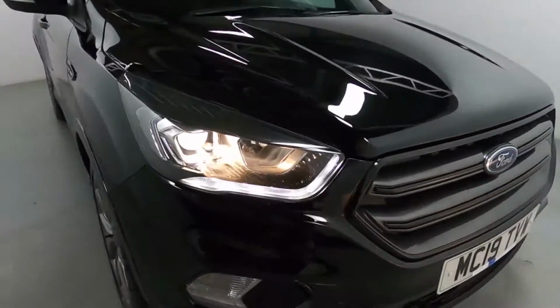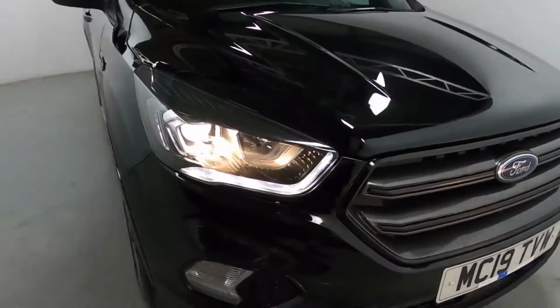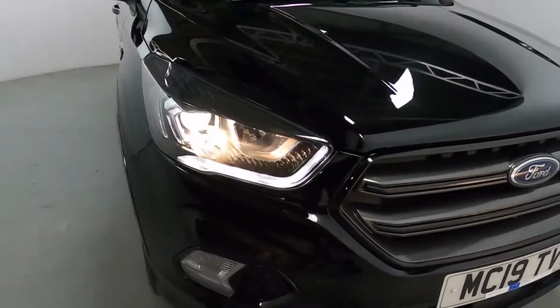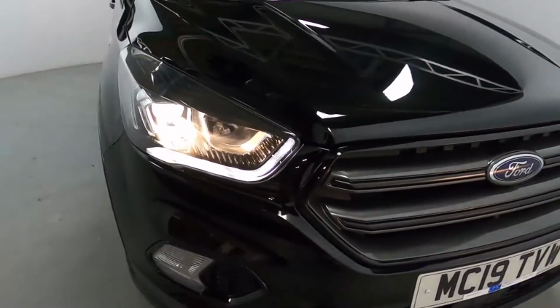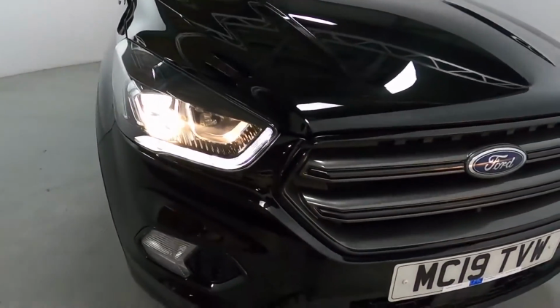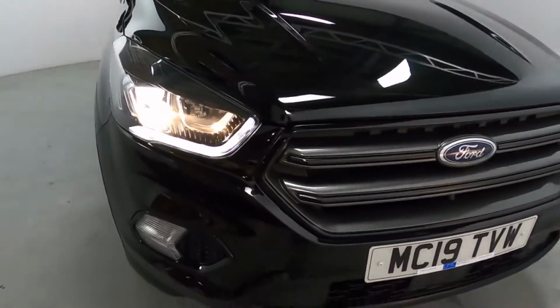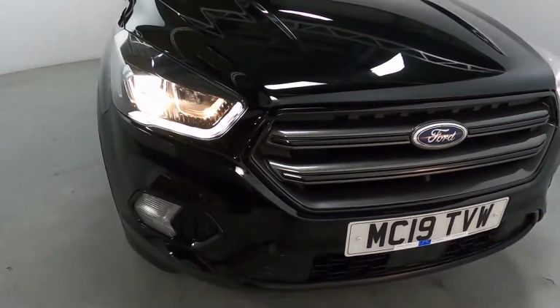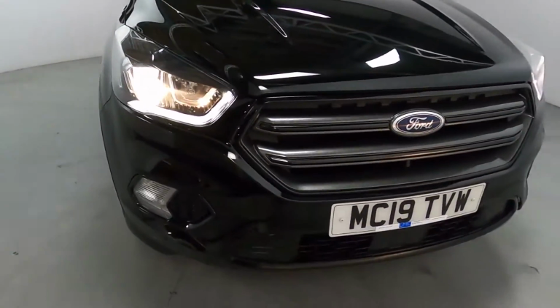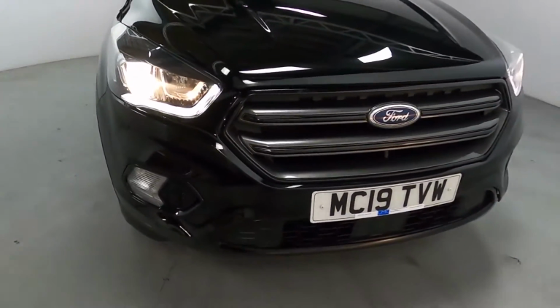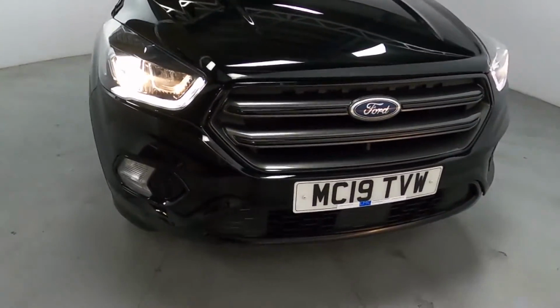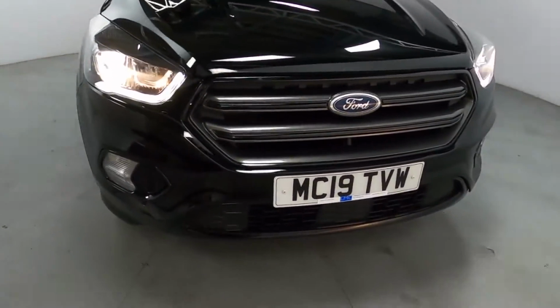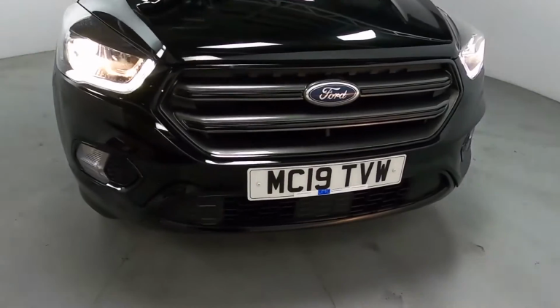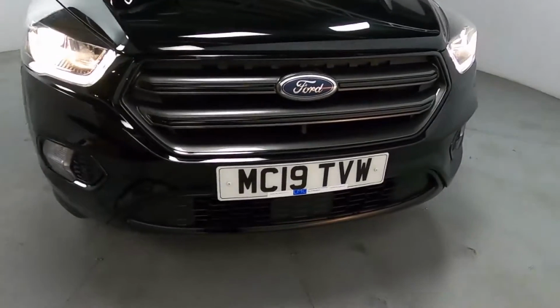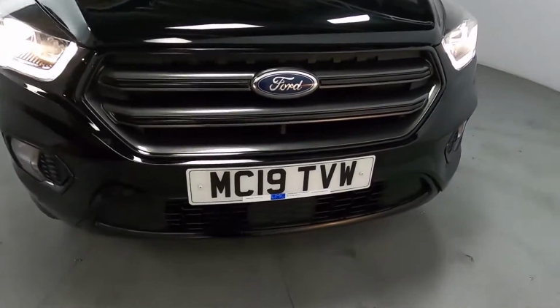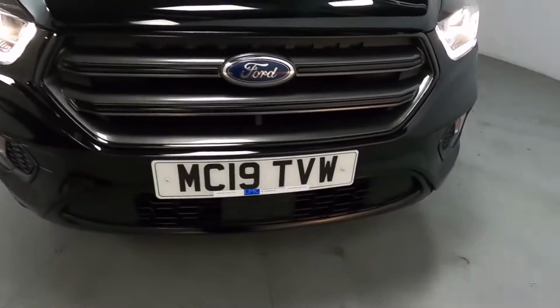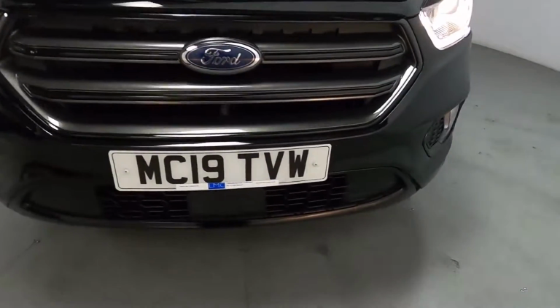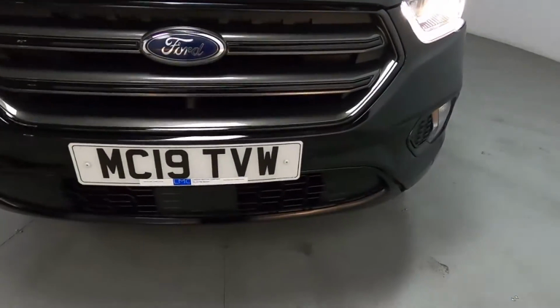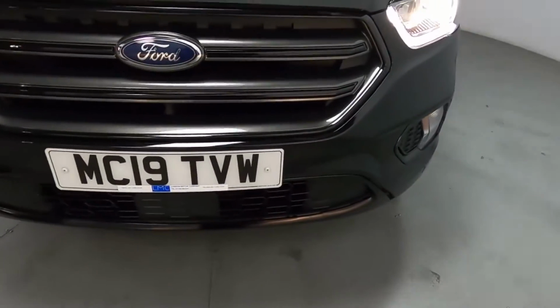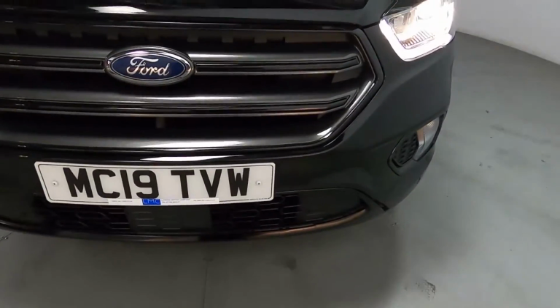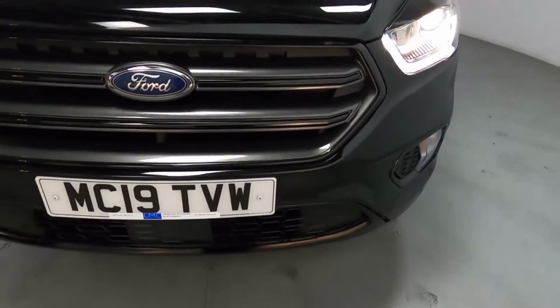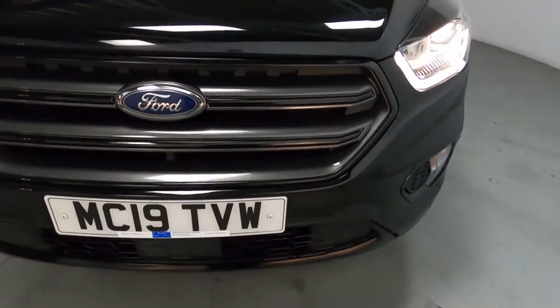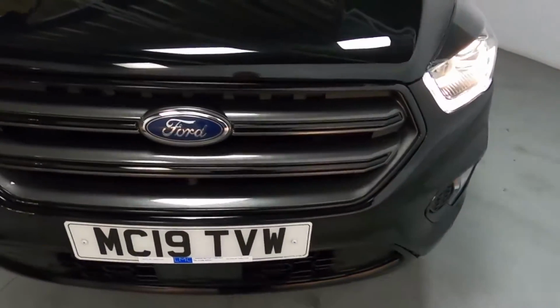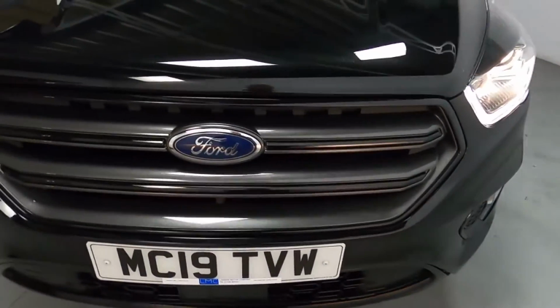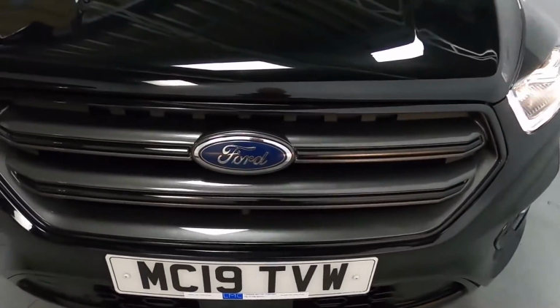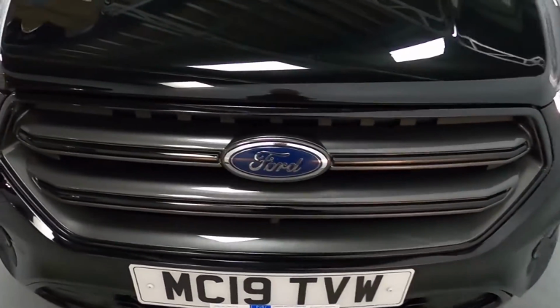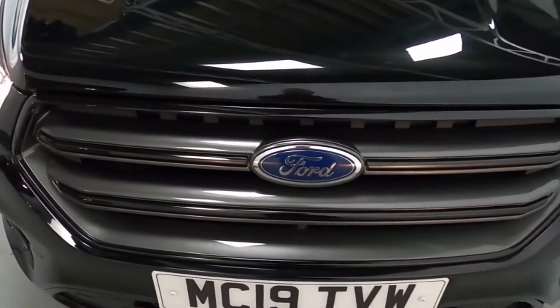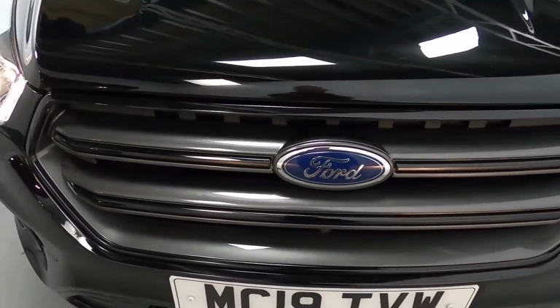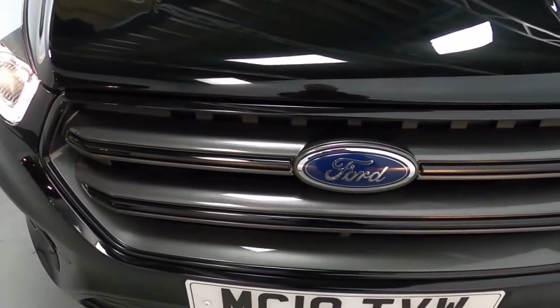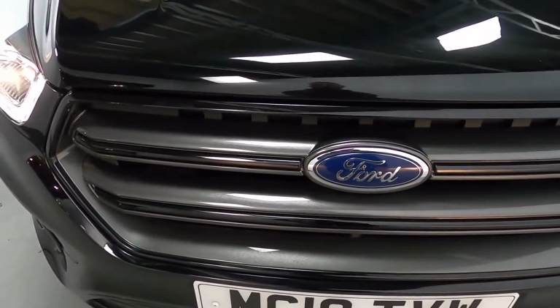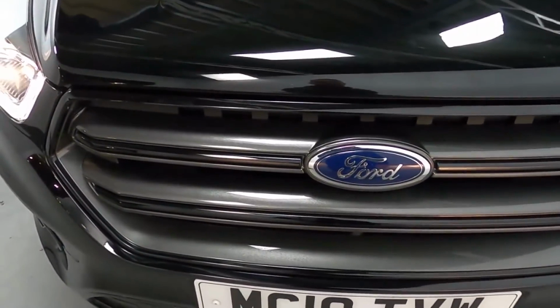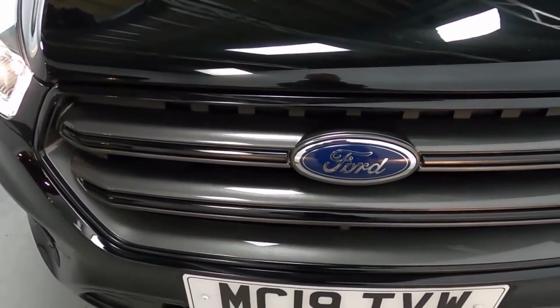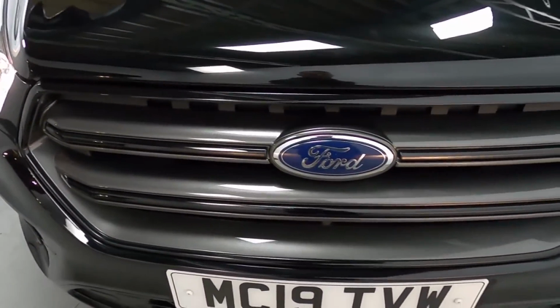Nice big front end with LED daytime running lights. Blacked out lower grille with a gunmetal grey grille up top to match the wheels.